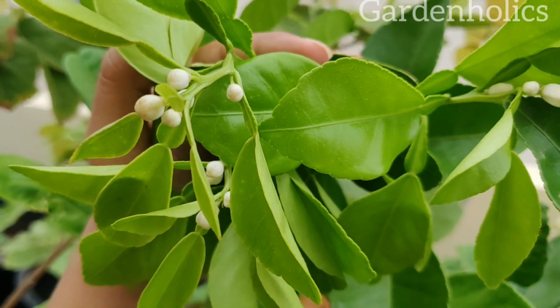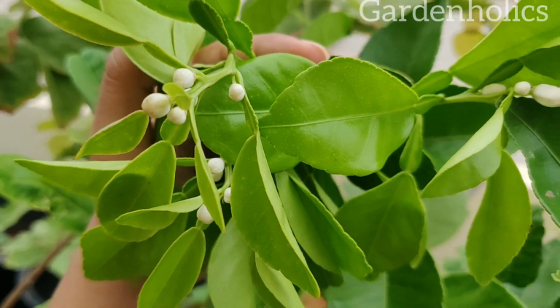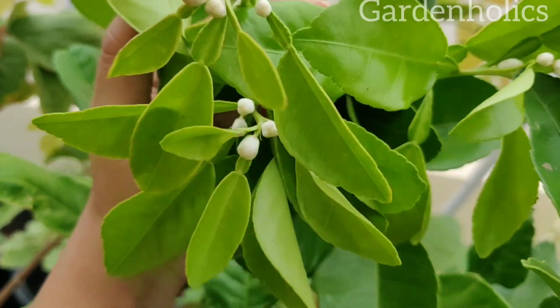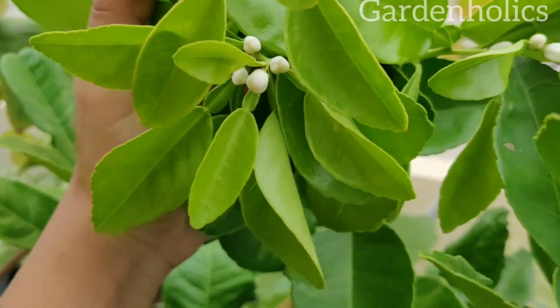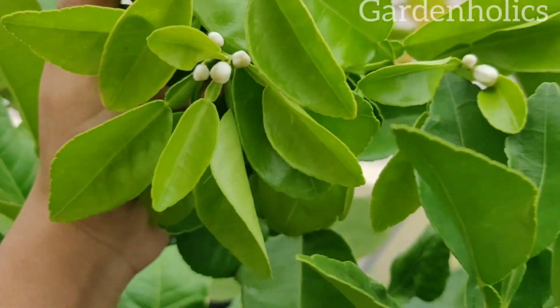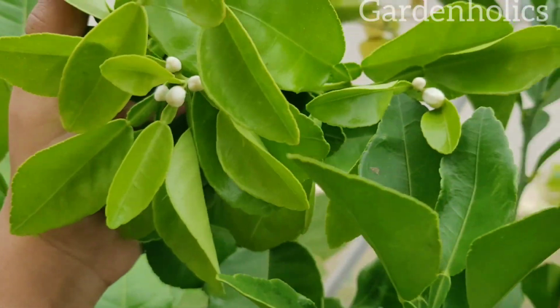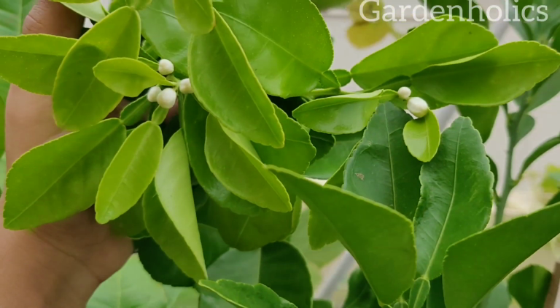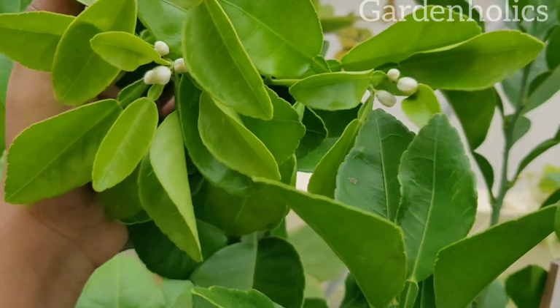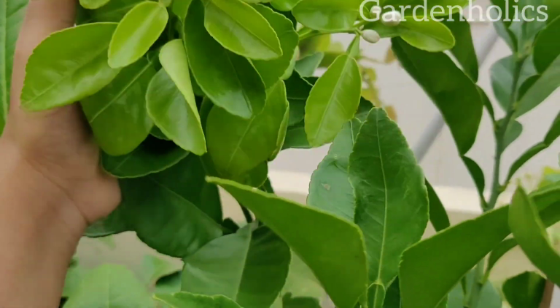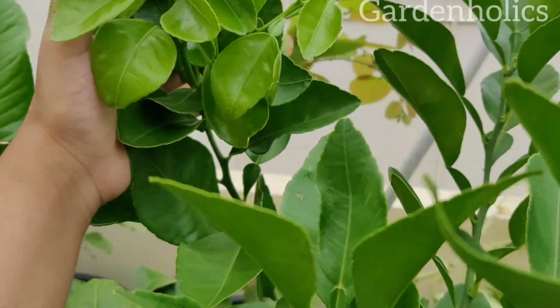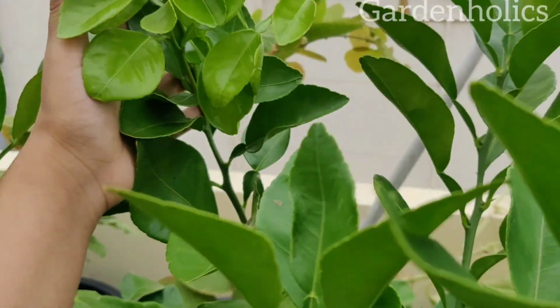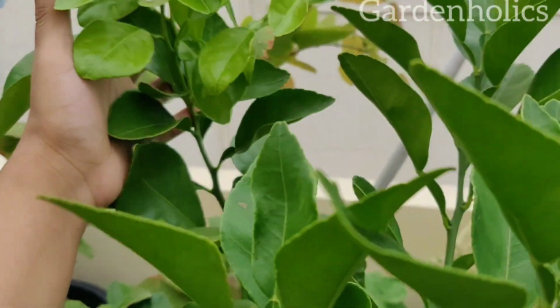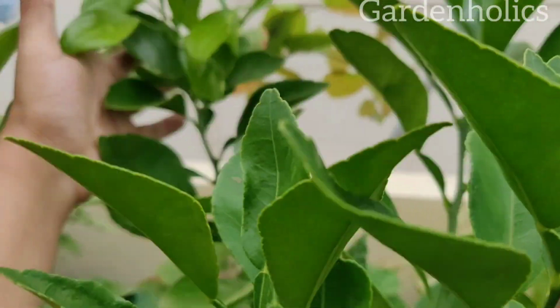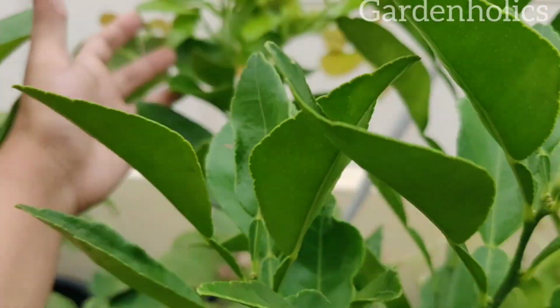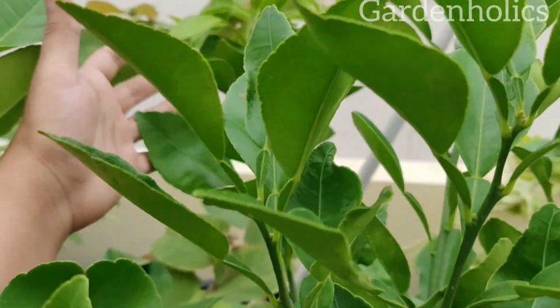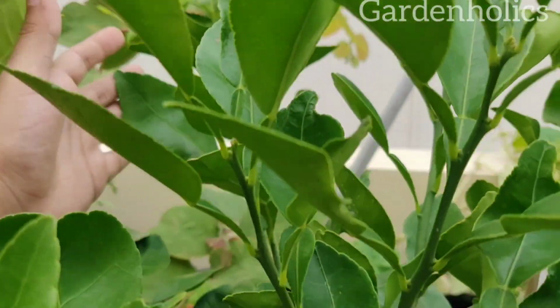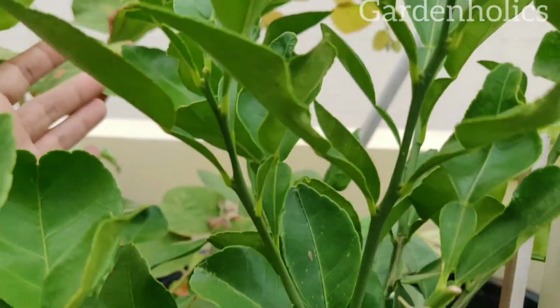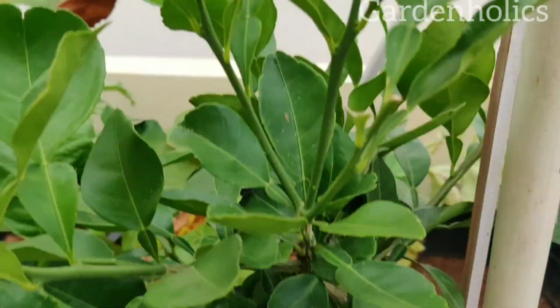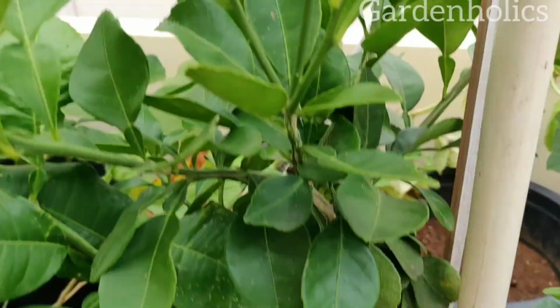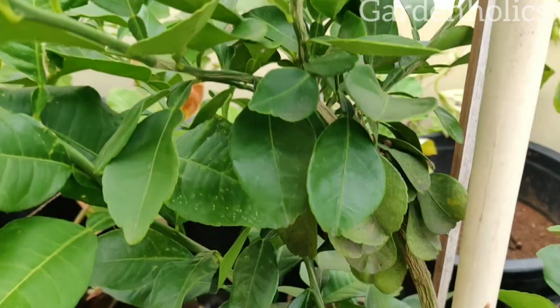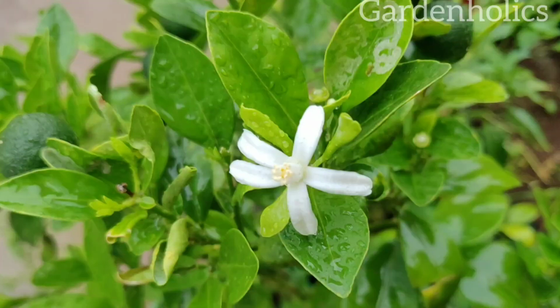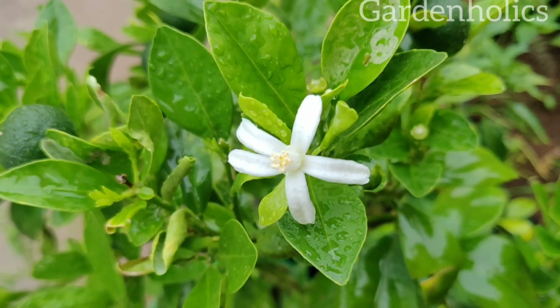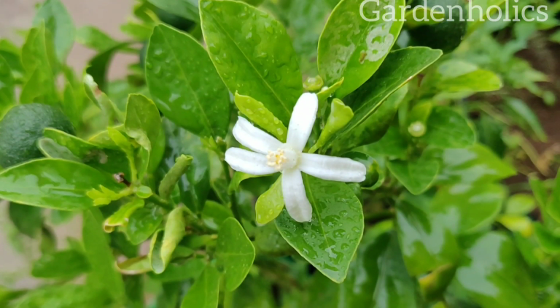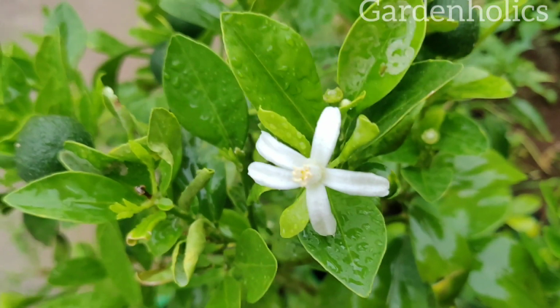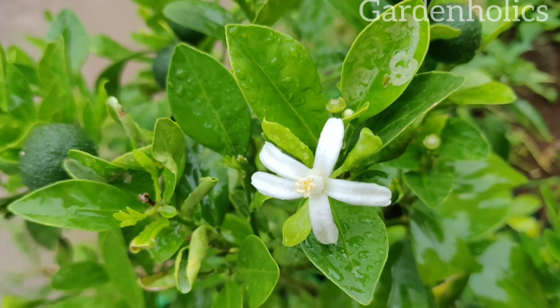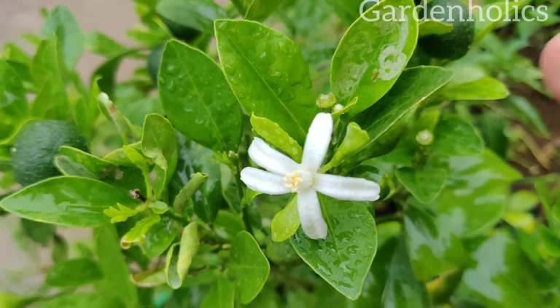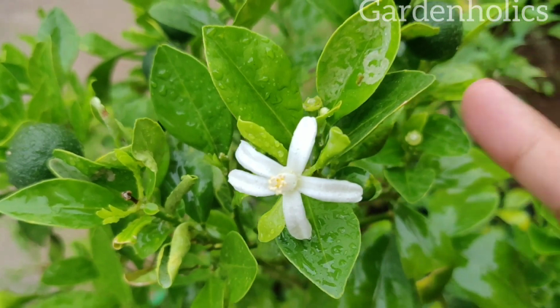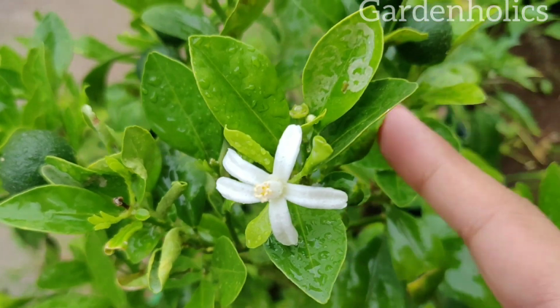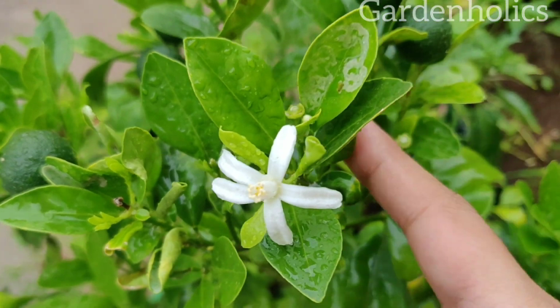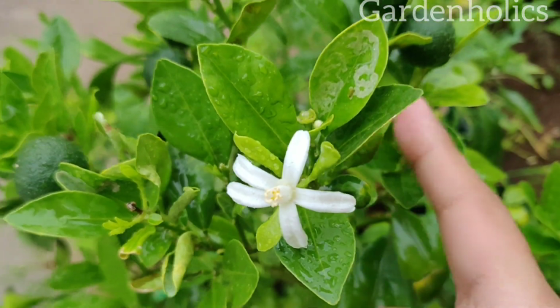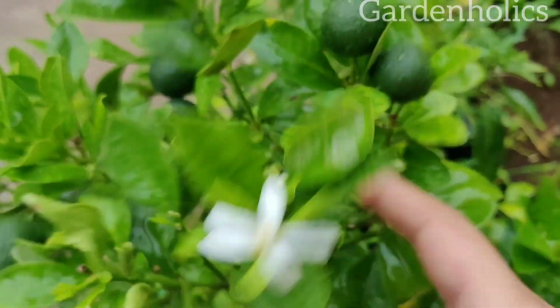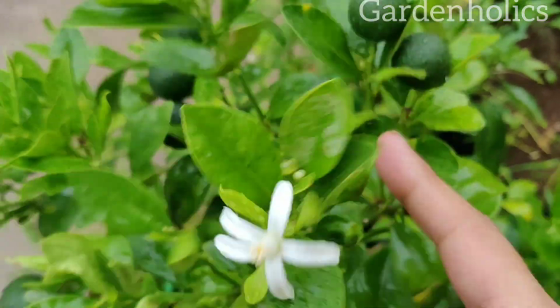This is a fruiting plant. I am going to learn a little more about Naringa. This is granite.